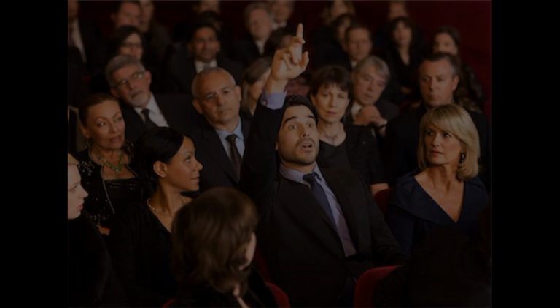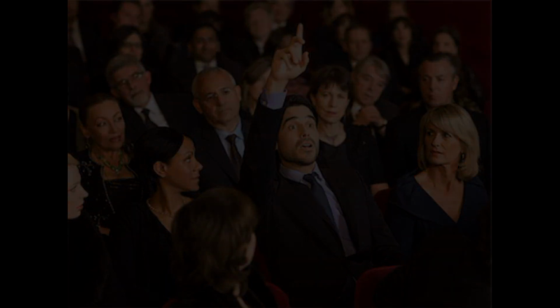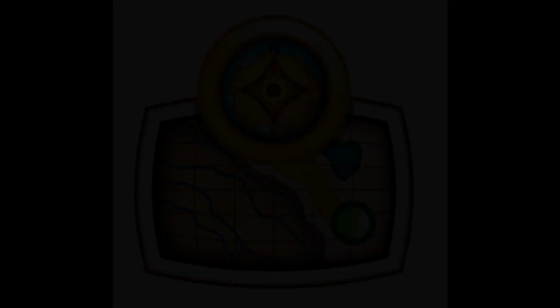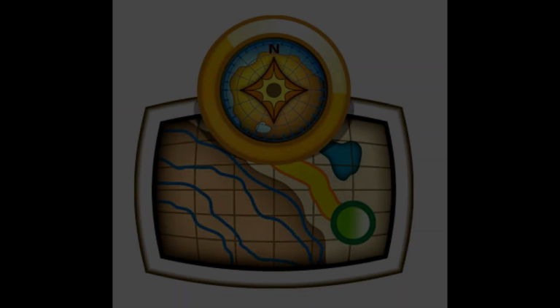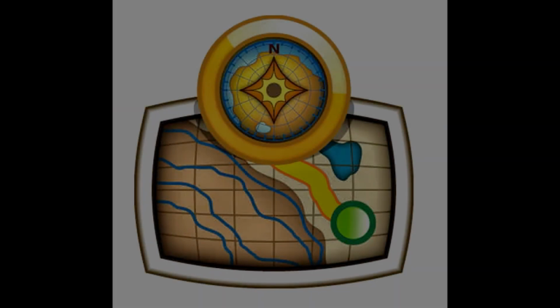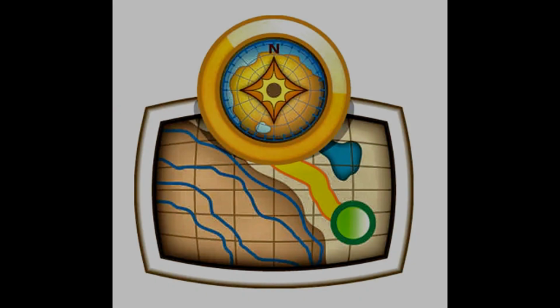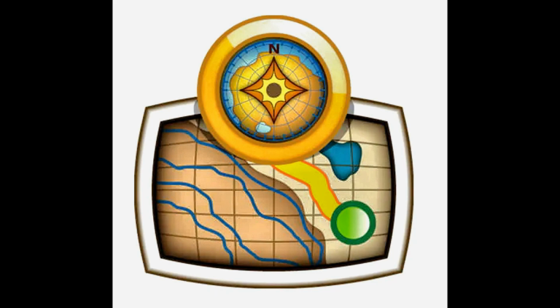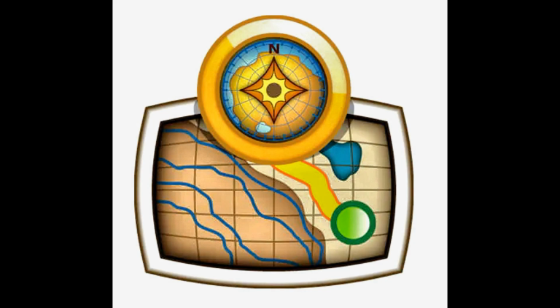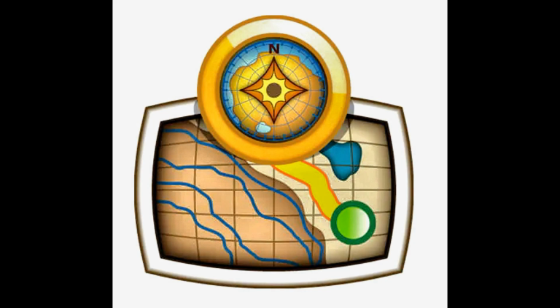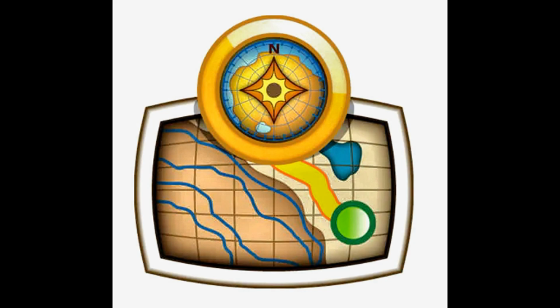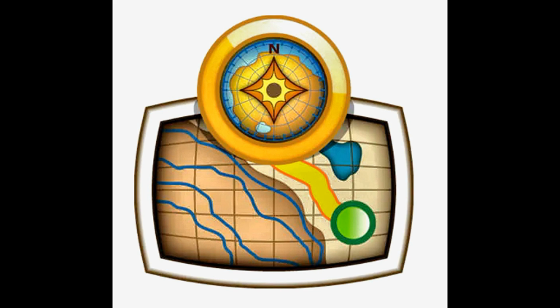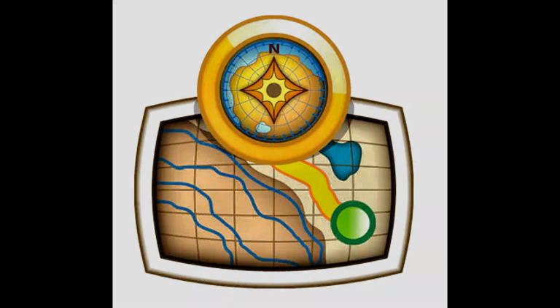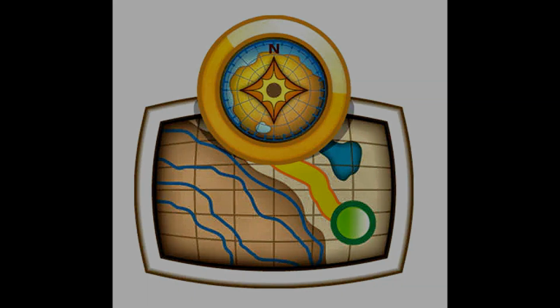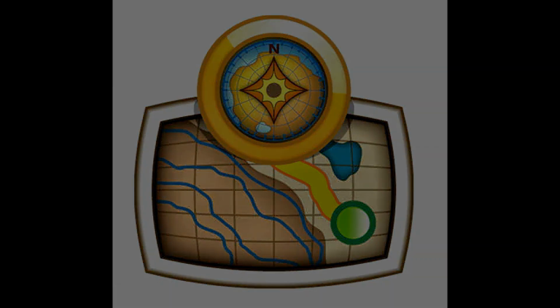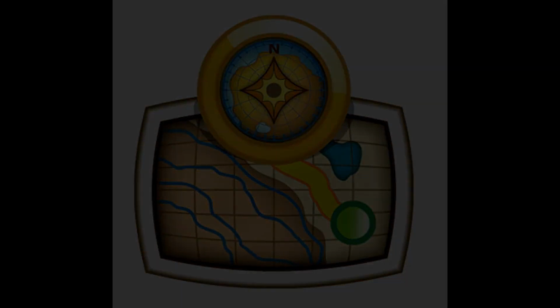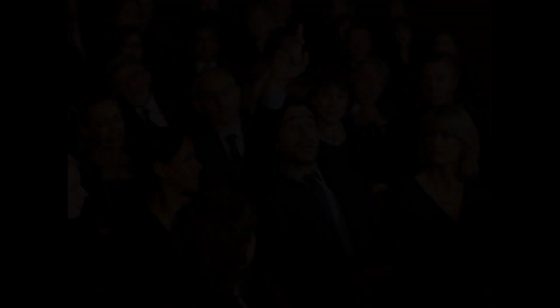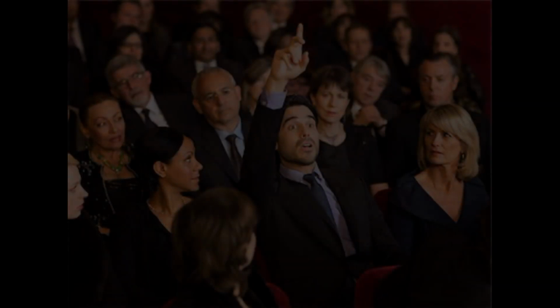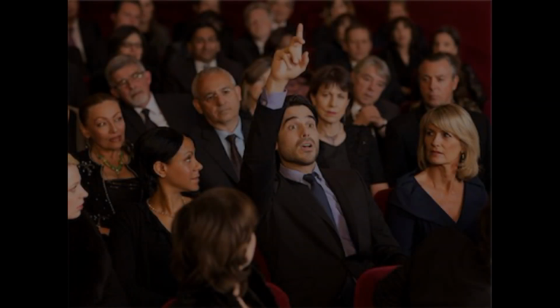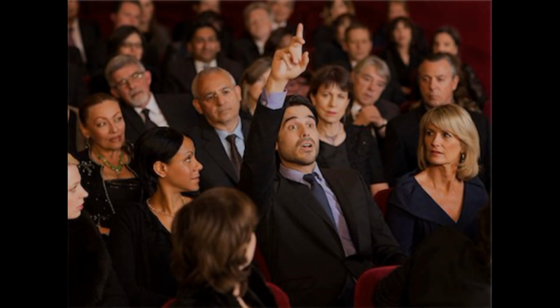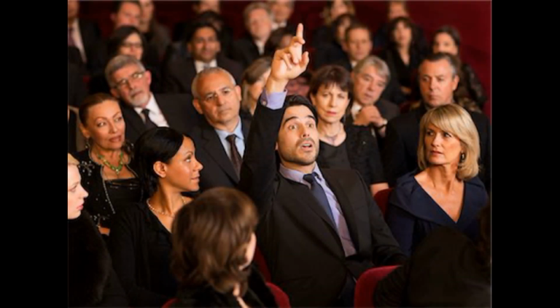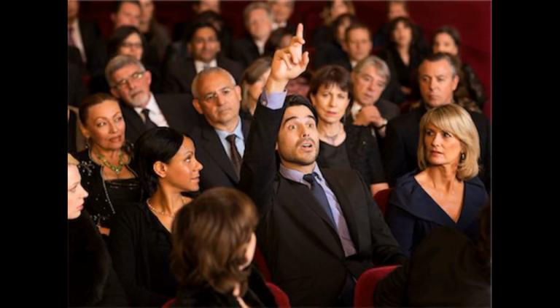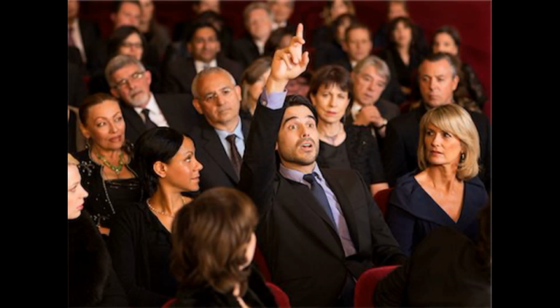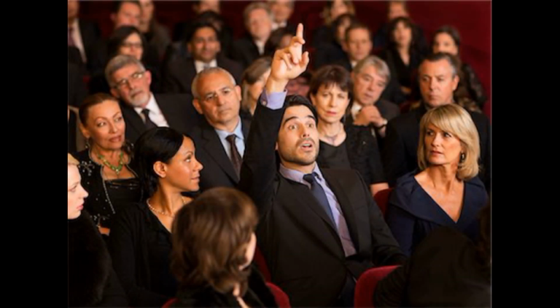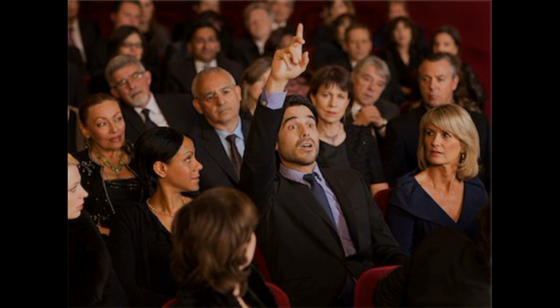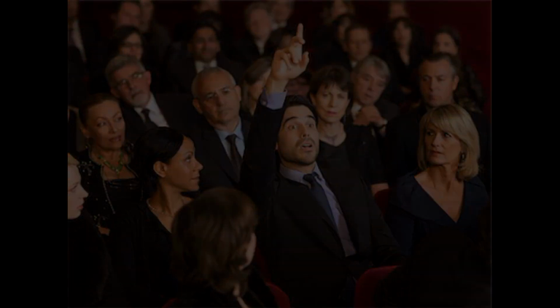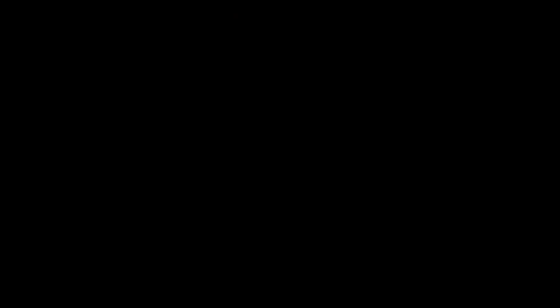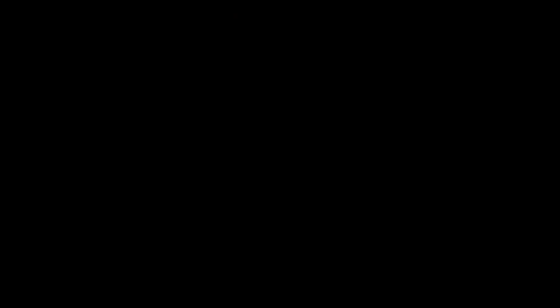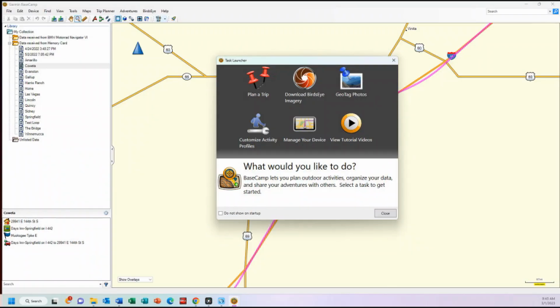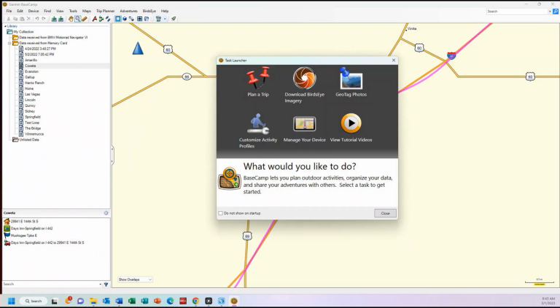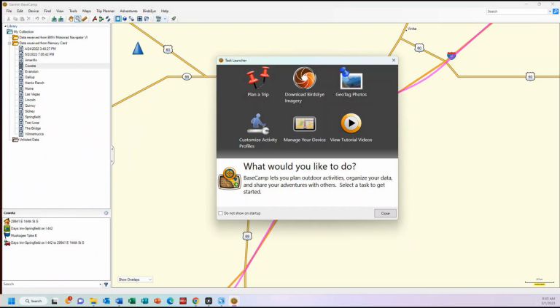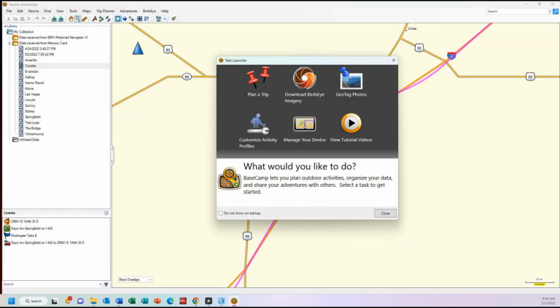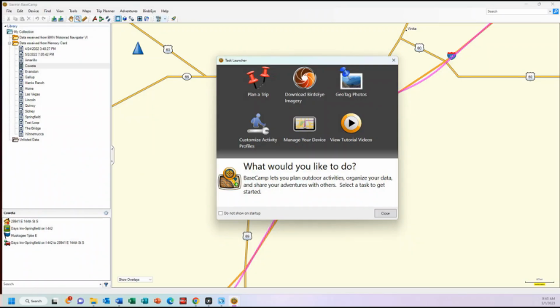How many of you really know how to use Basecamp? Have you heard of it, know what it does, or know how to use it?